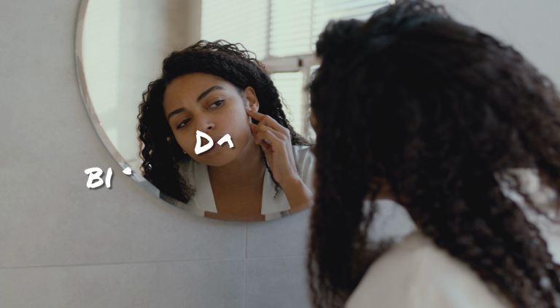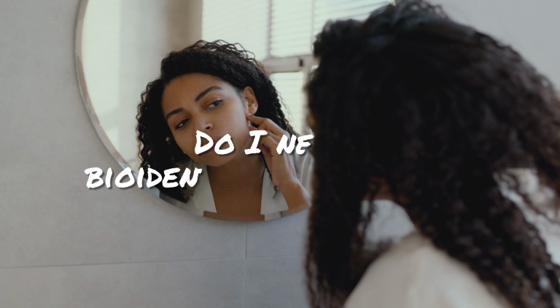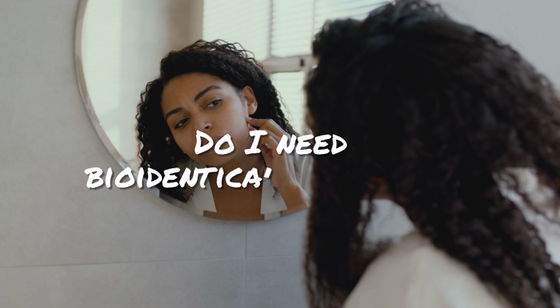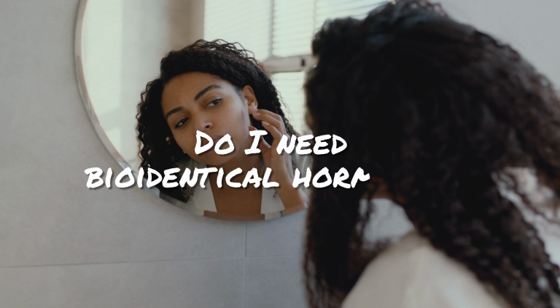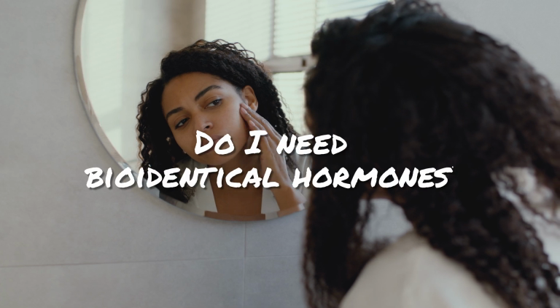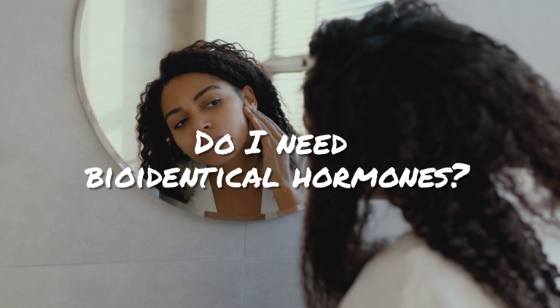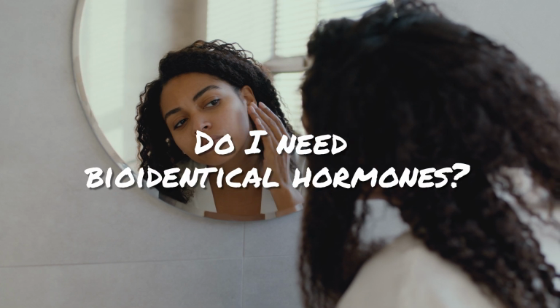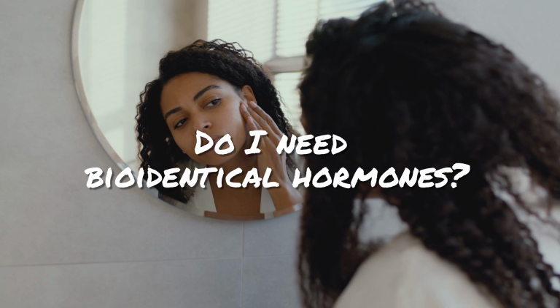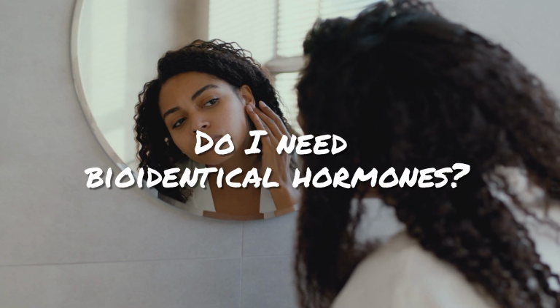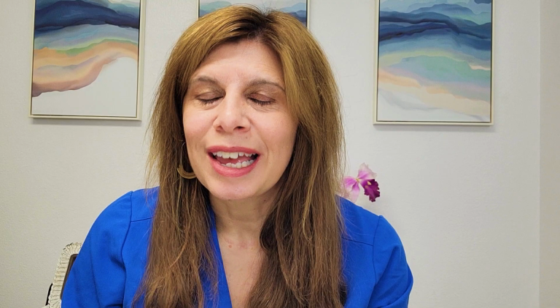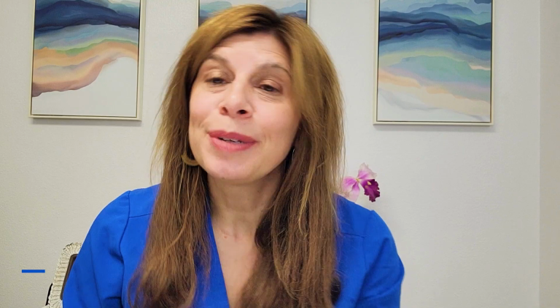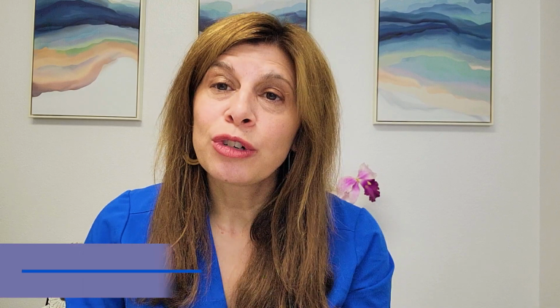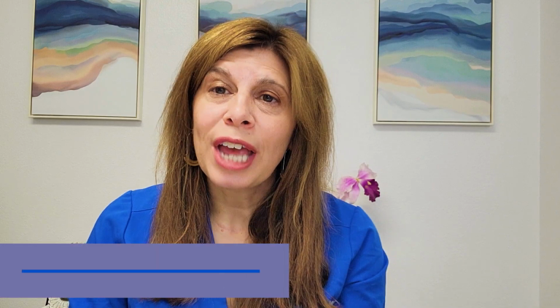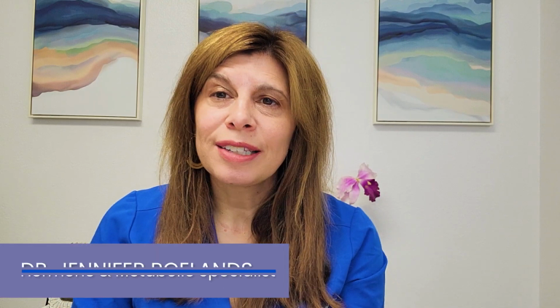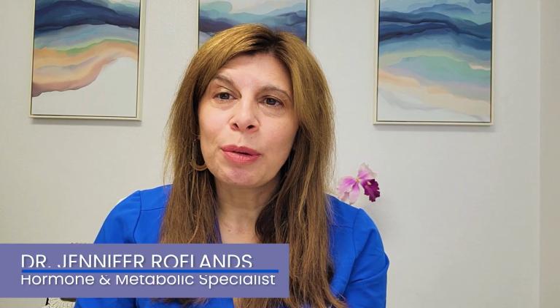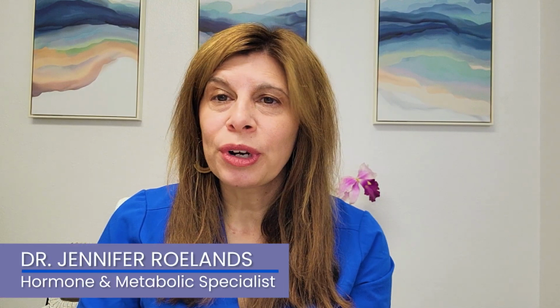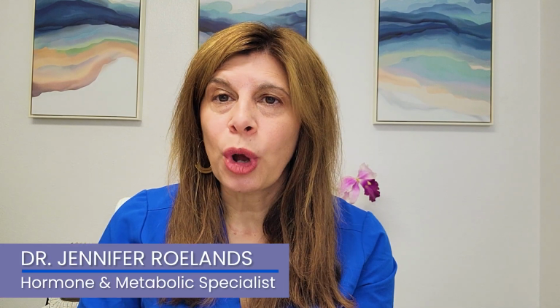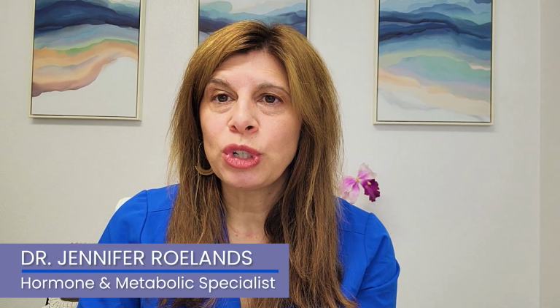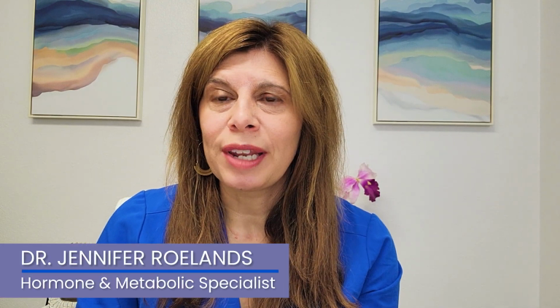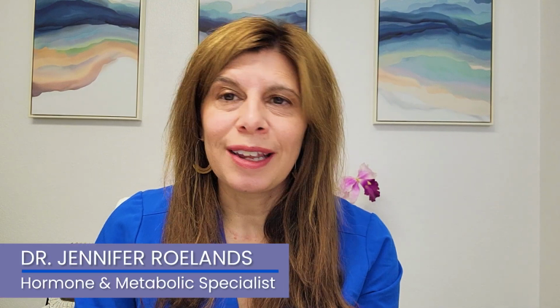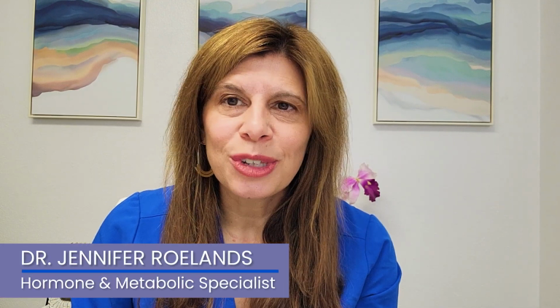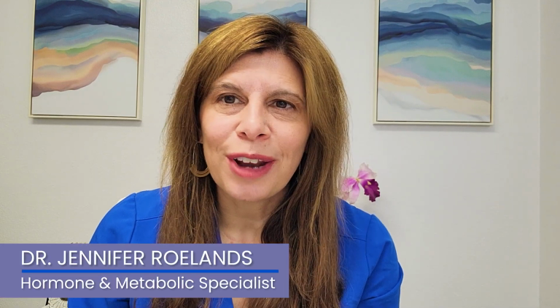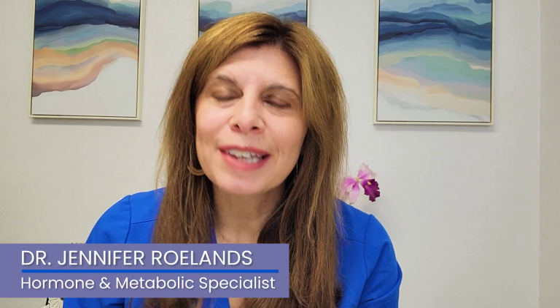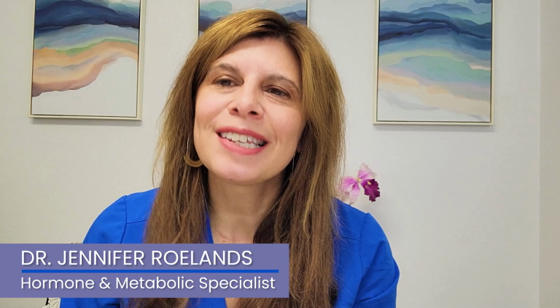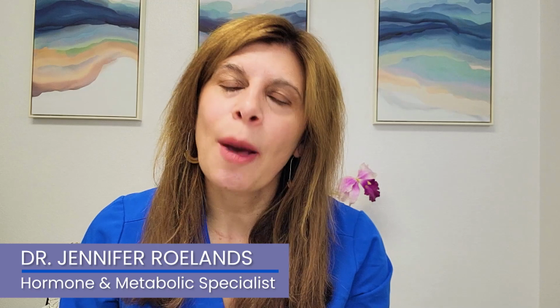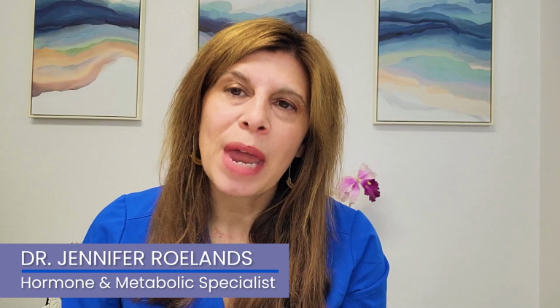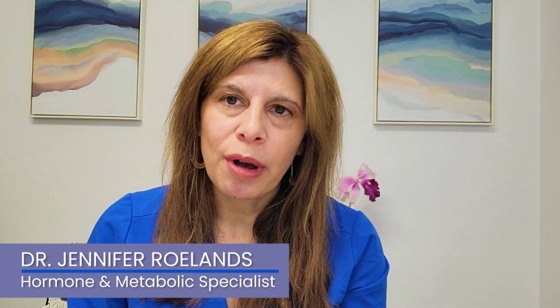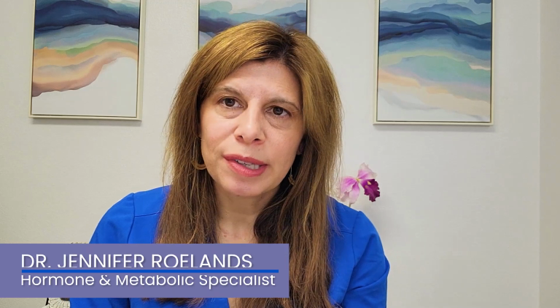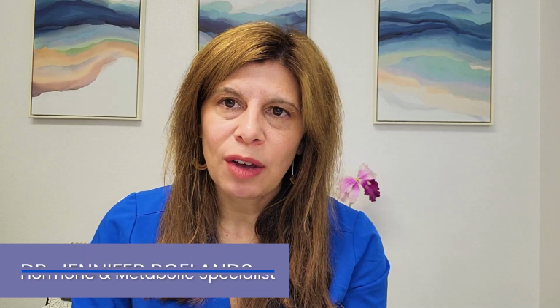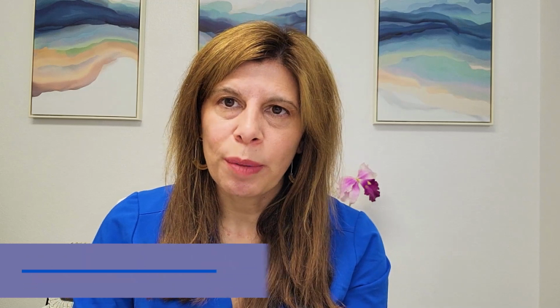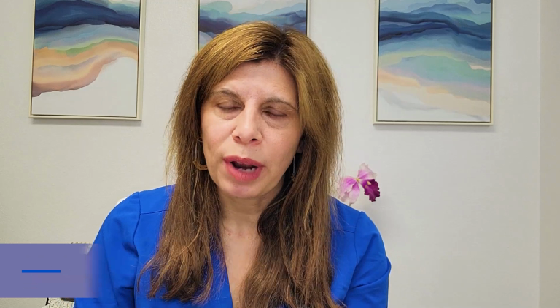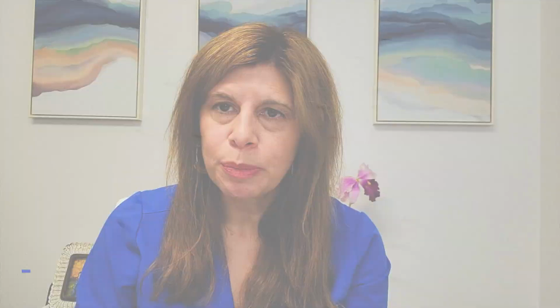Do I need bioidentical hormones? I'm Dr. Jen, double-boarded OB-GYN and integrative medicine, and a menopause hormone expert.